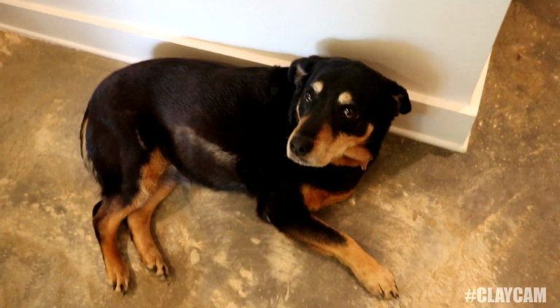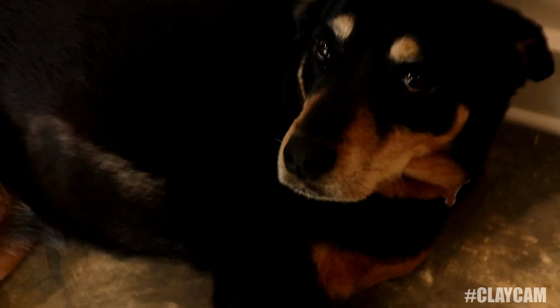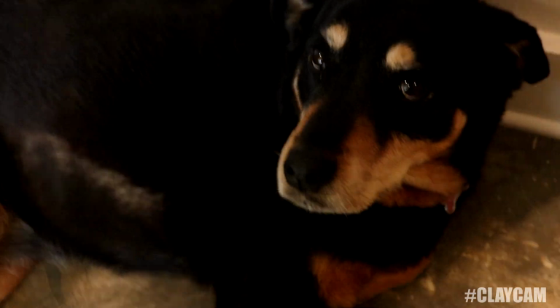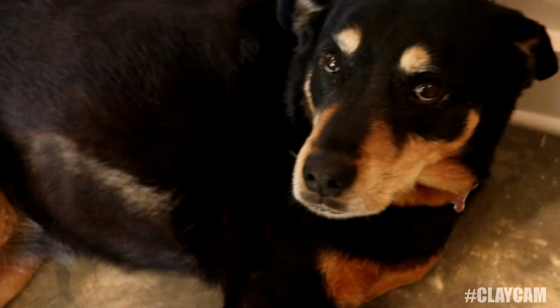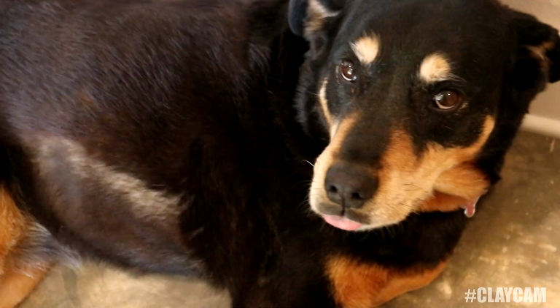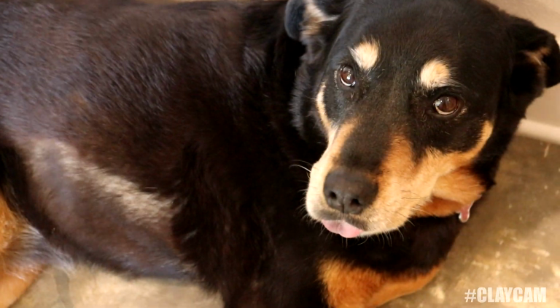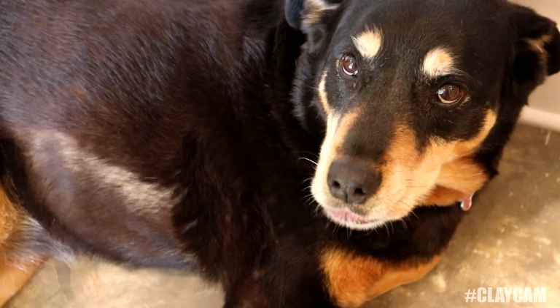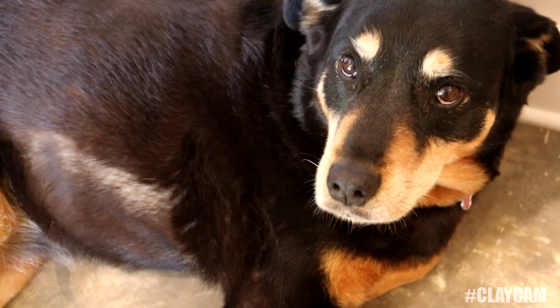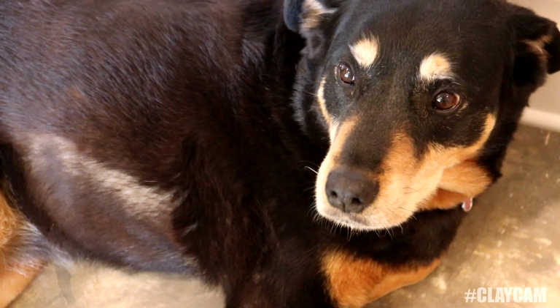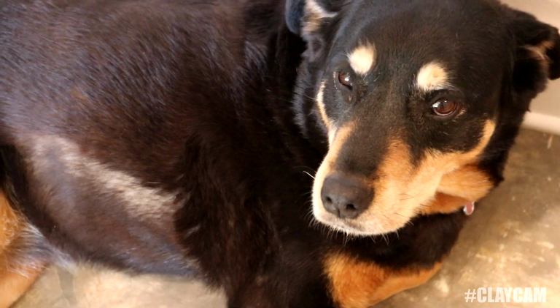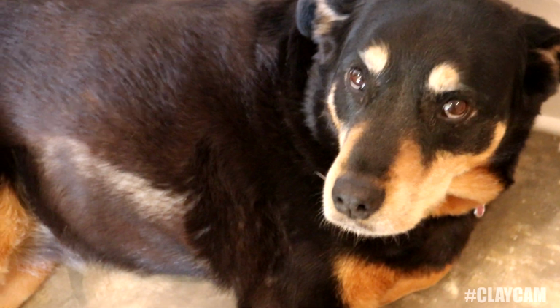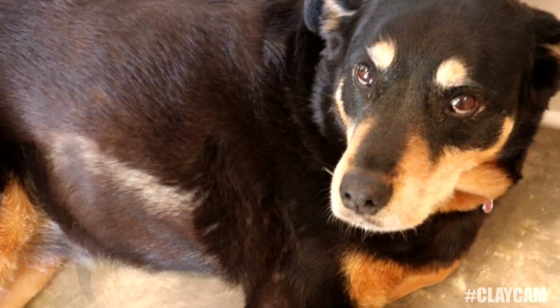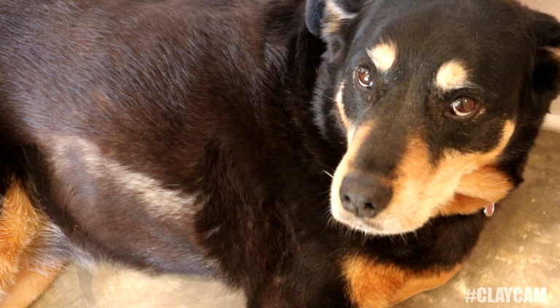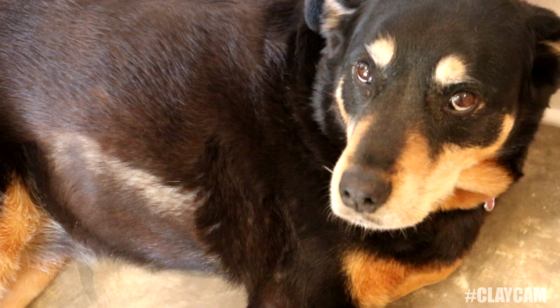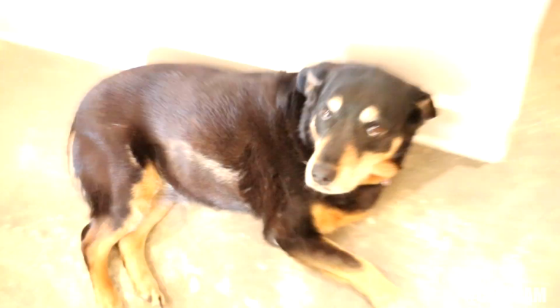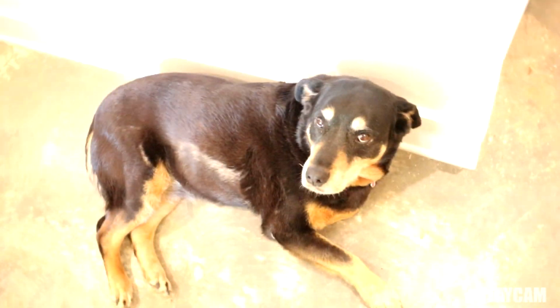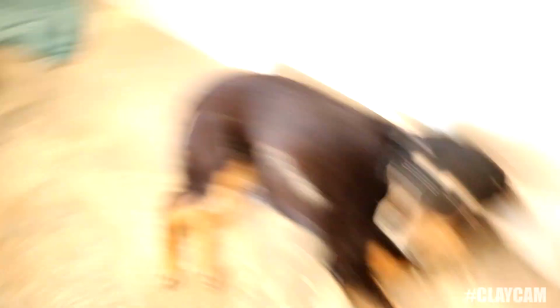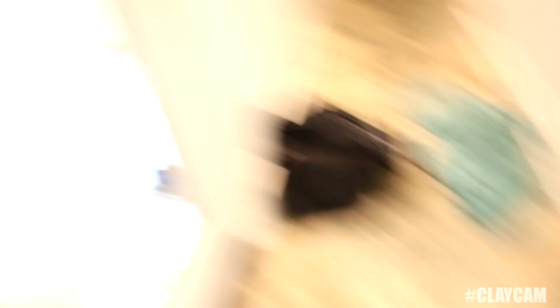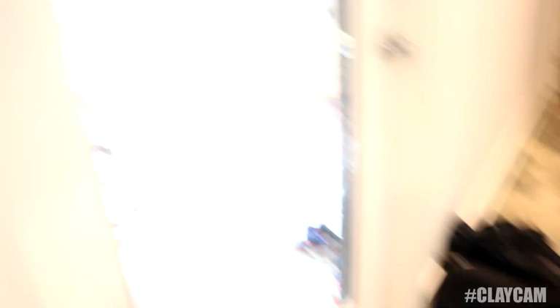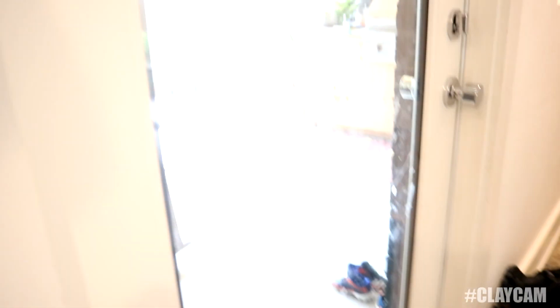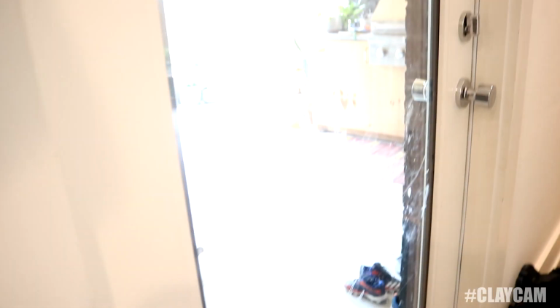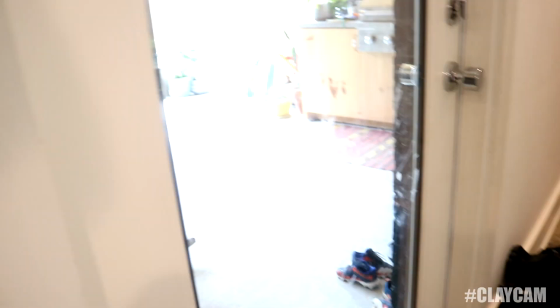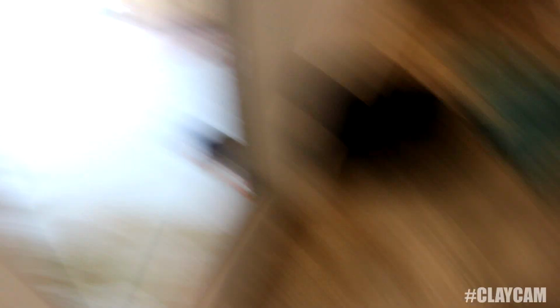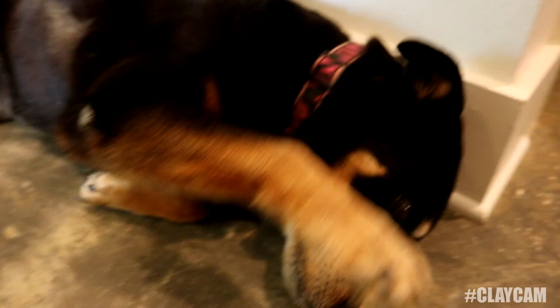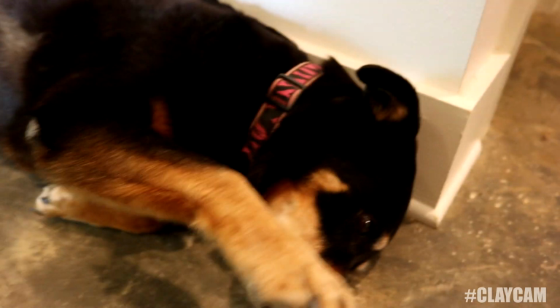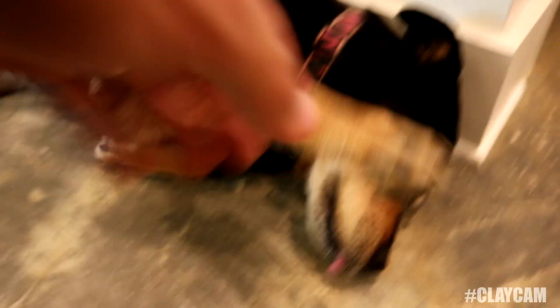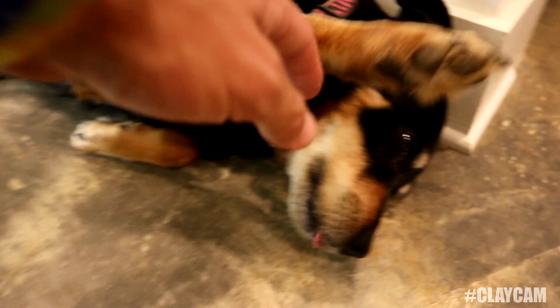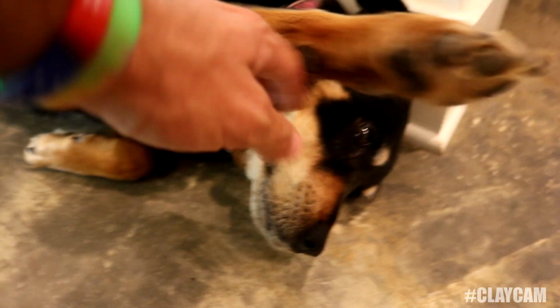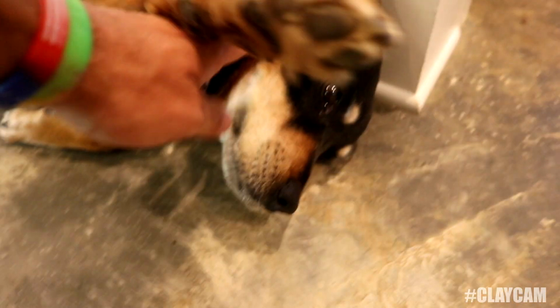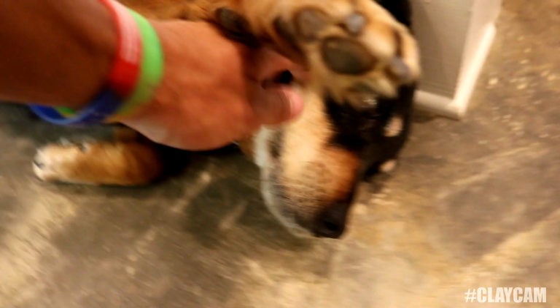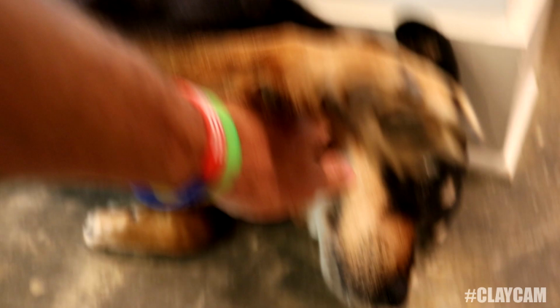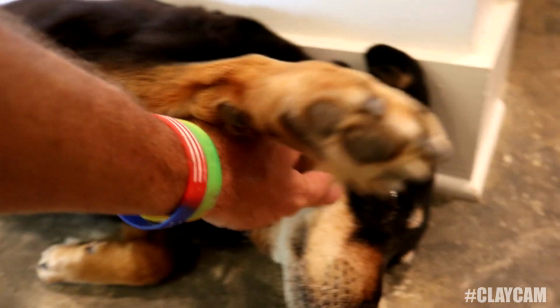Hey, Sadie girl. What you doing? You just watching all the progress out there? Sweet Sadie girl.